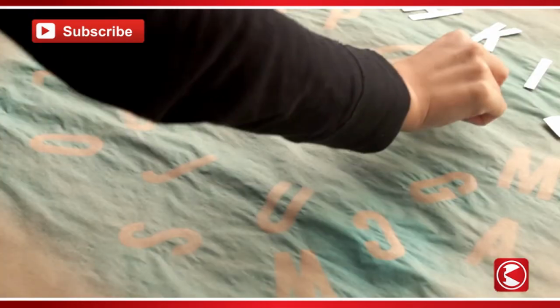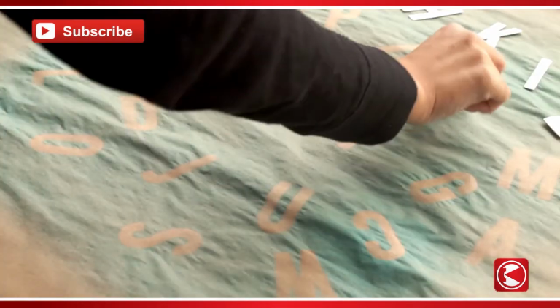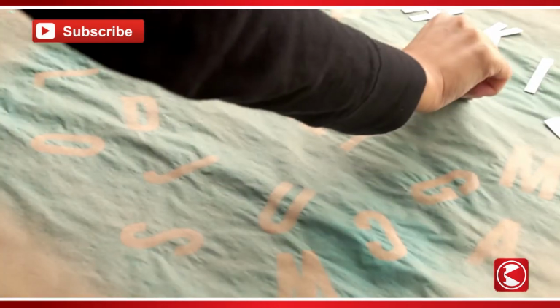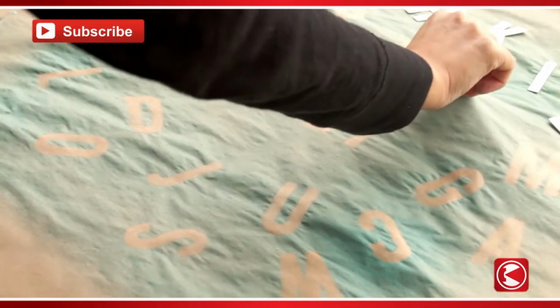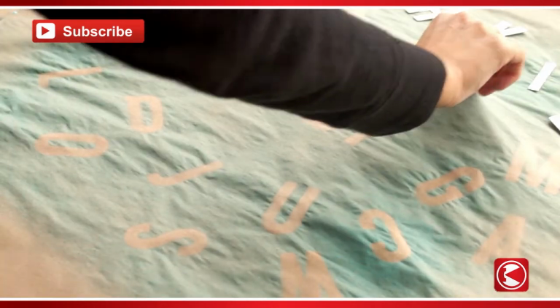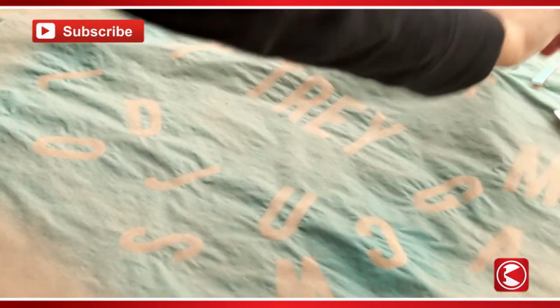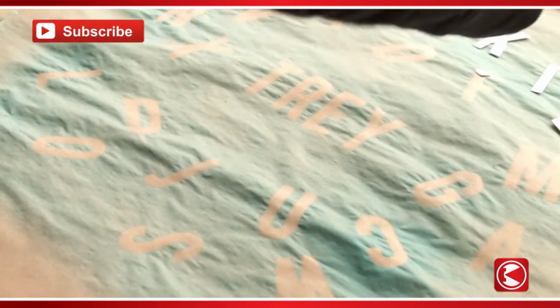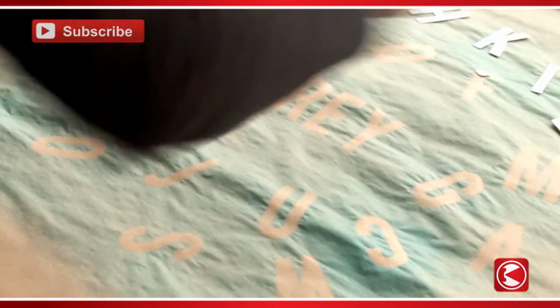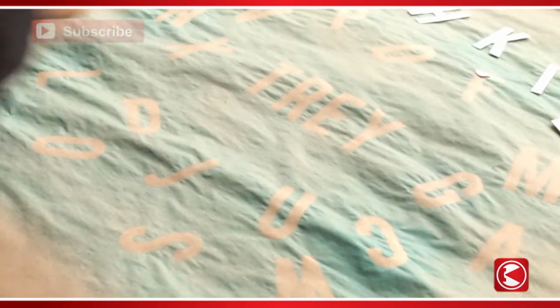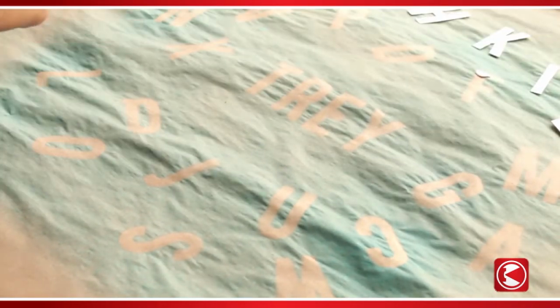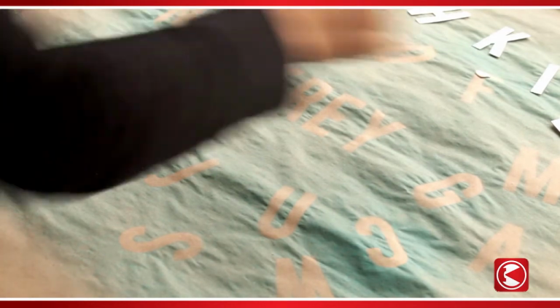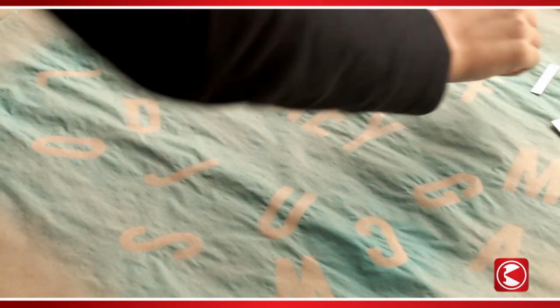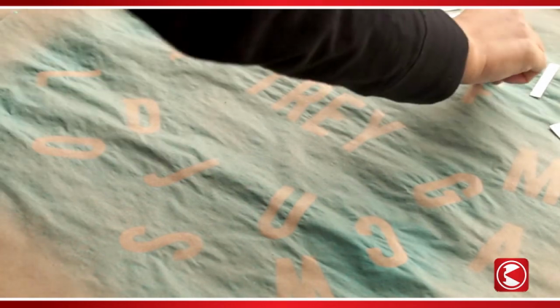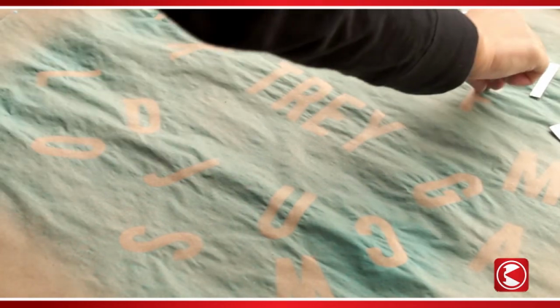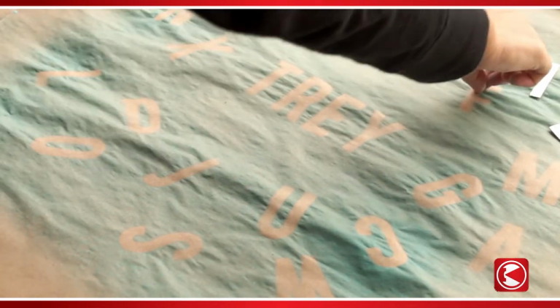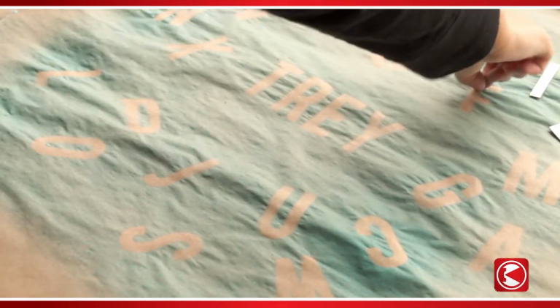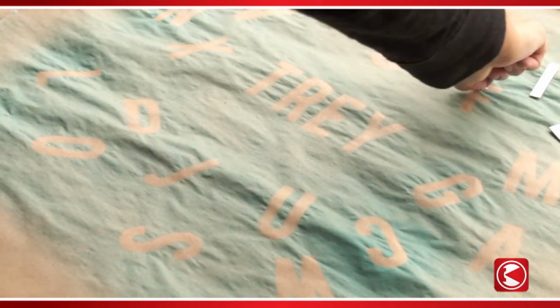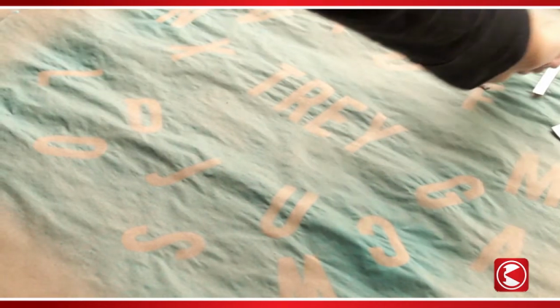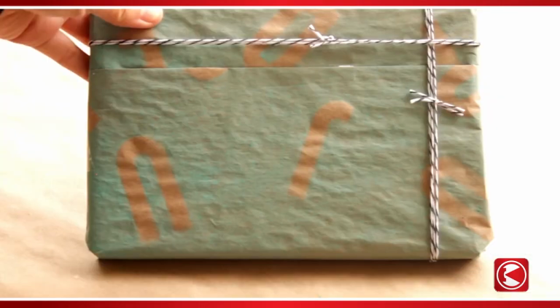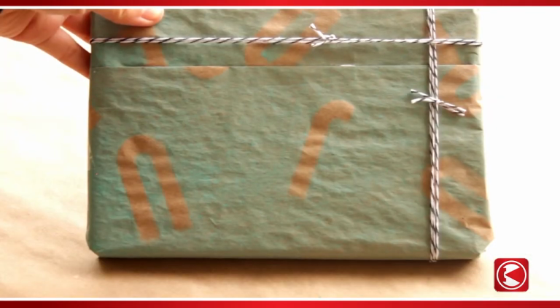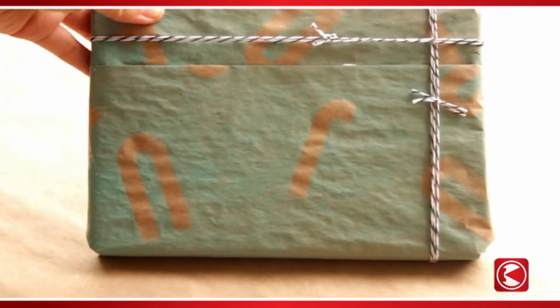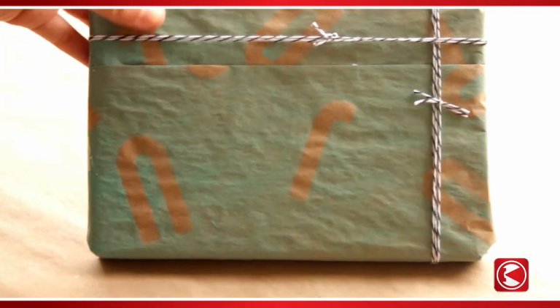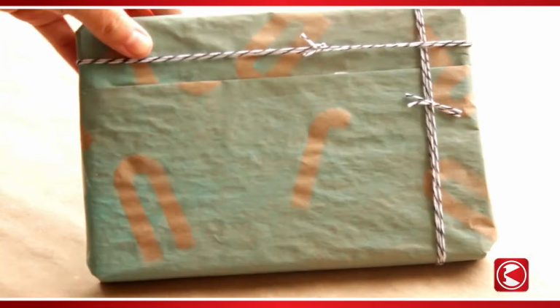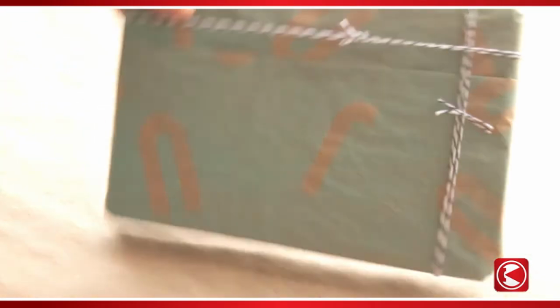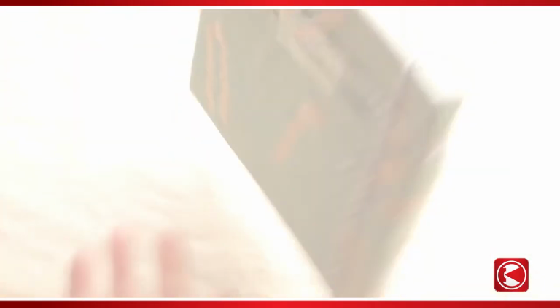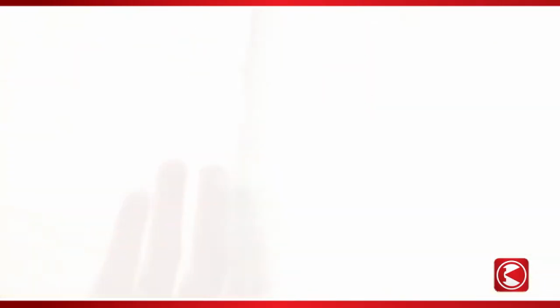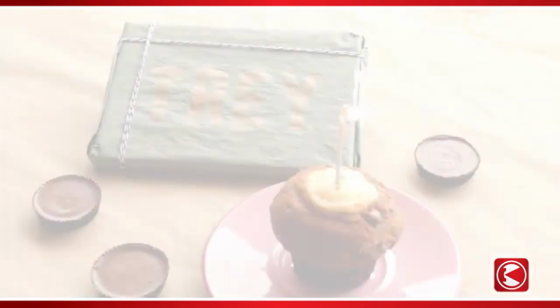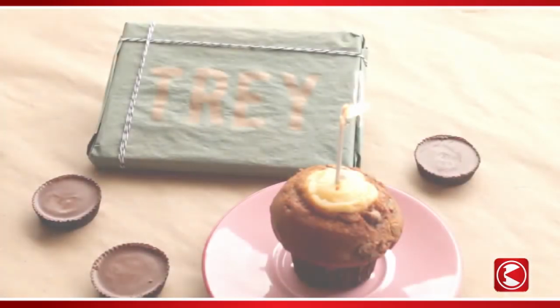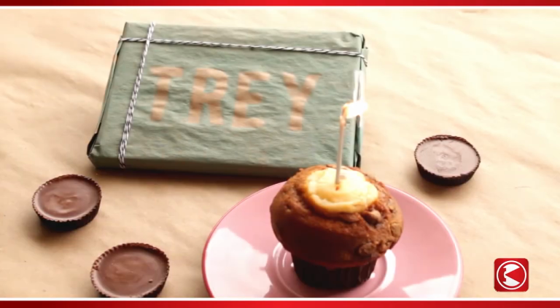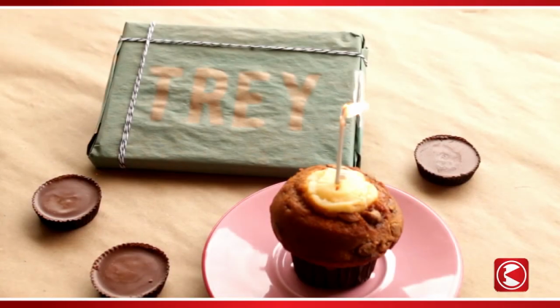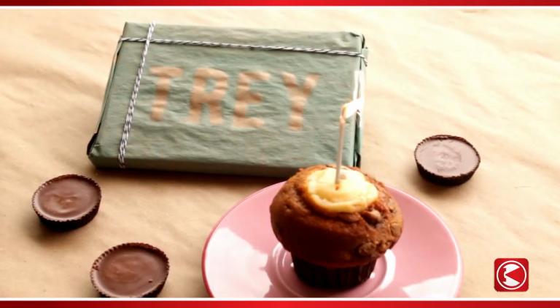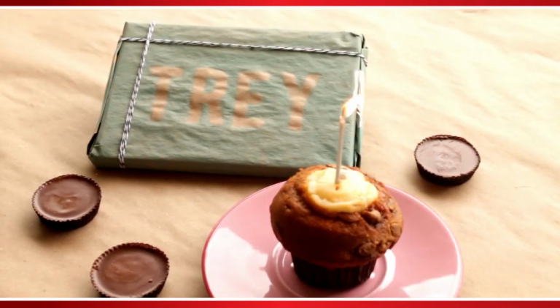Give the paint a few minutes to dry and peel the chipboard away. Wrap the gift, light a candle, and celebrate!